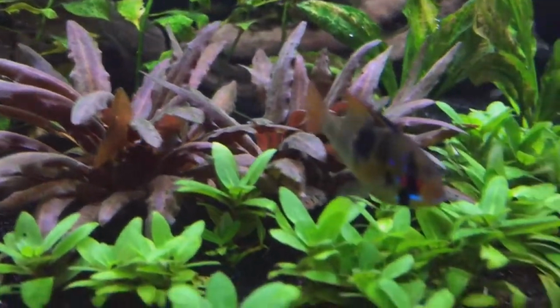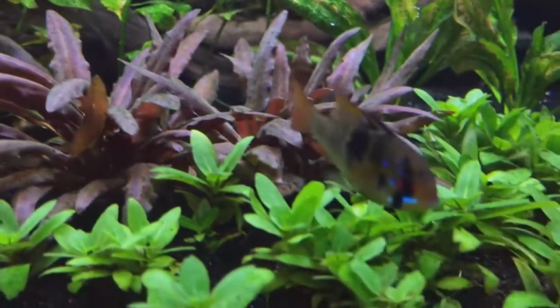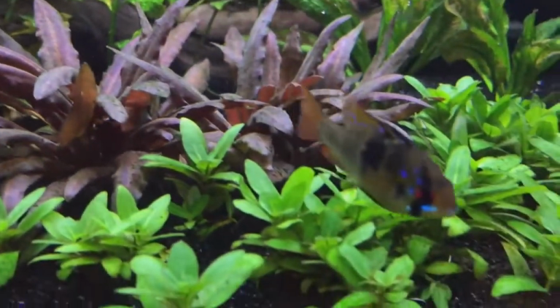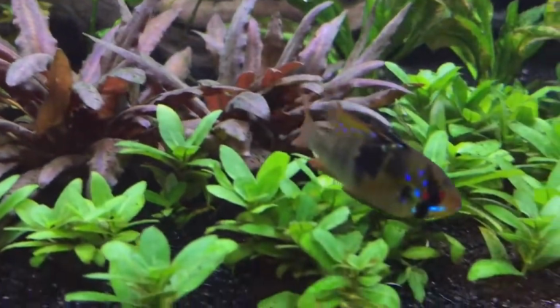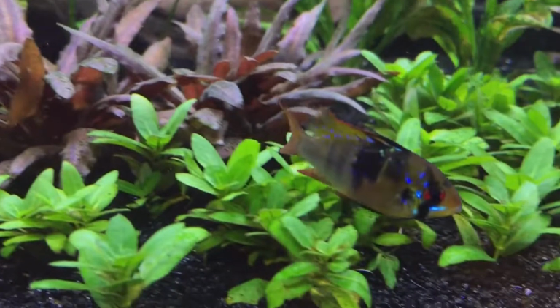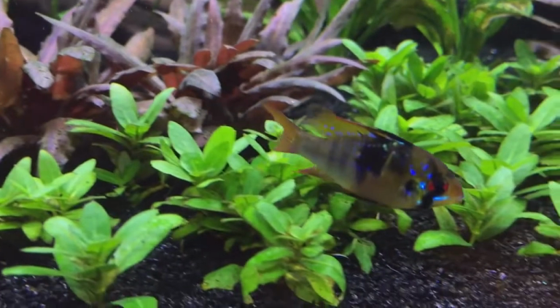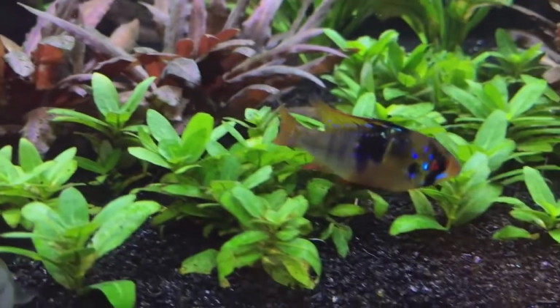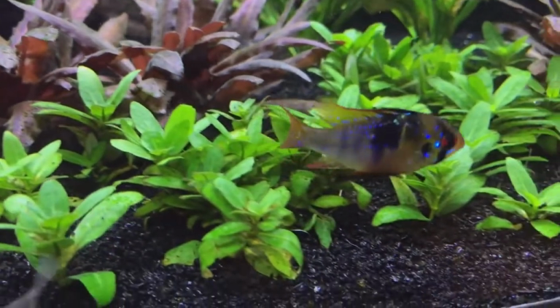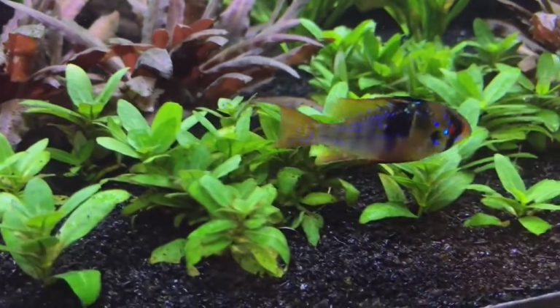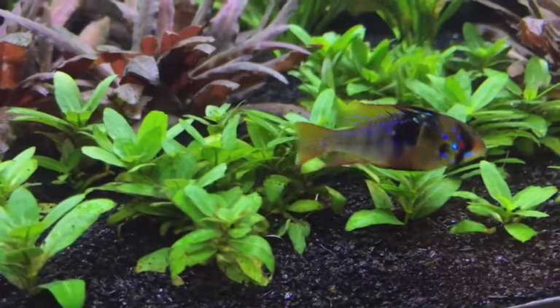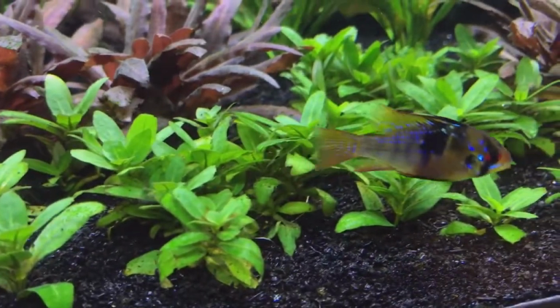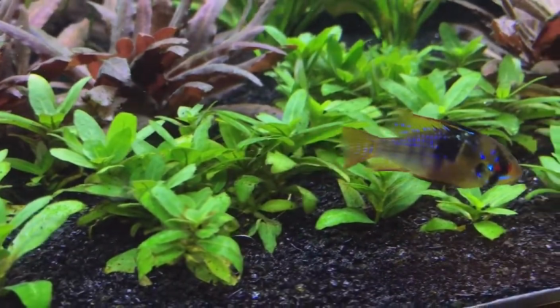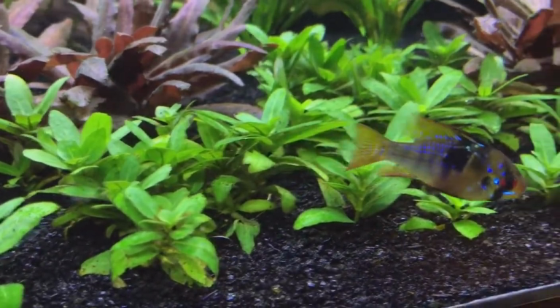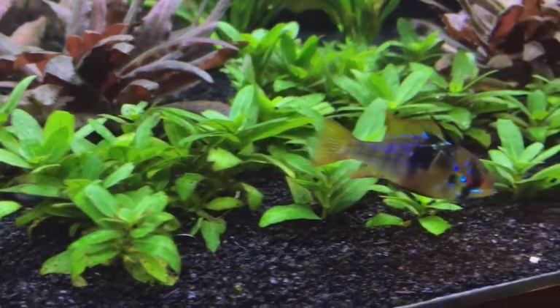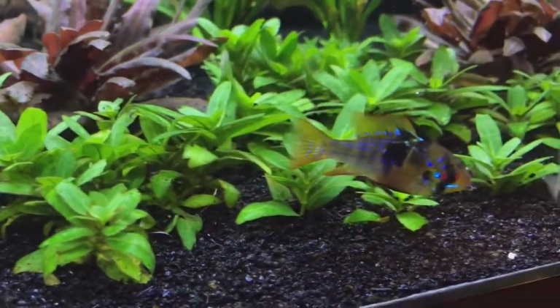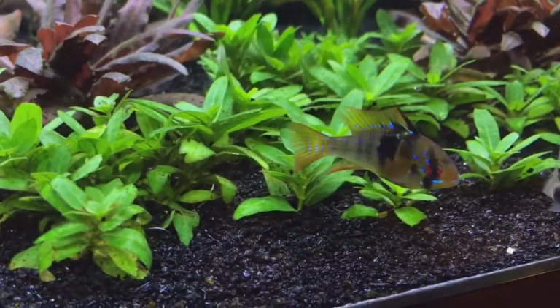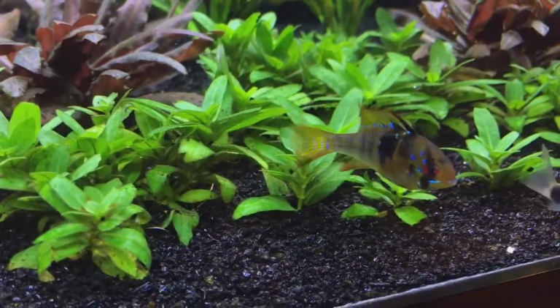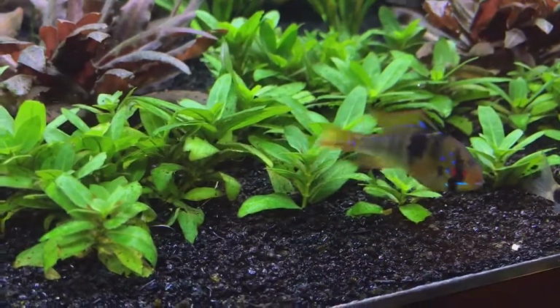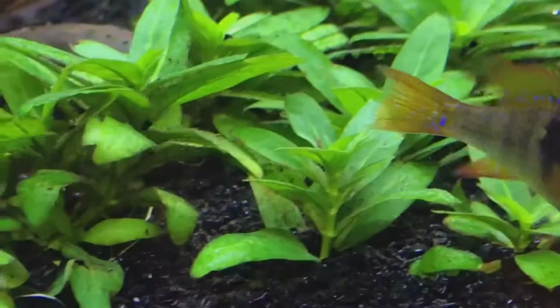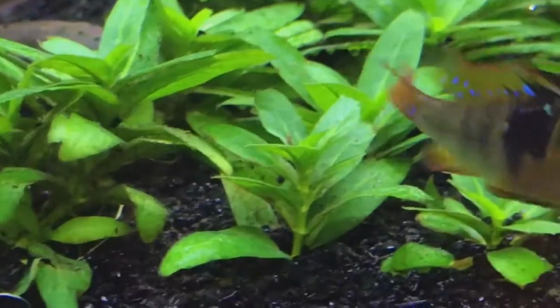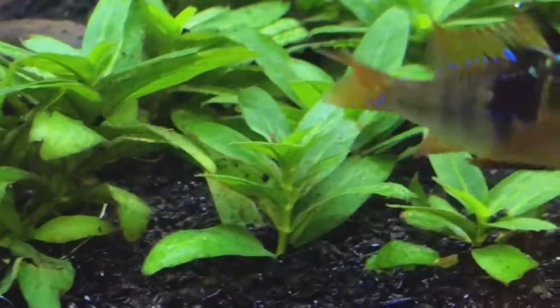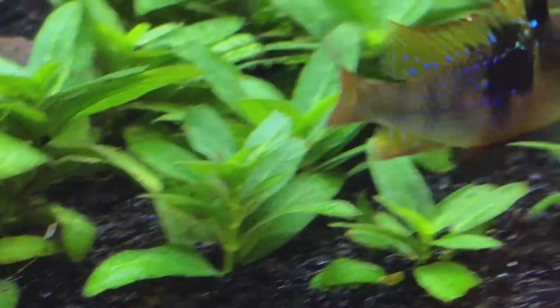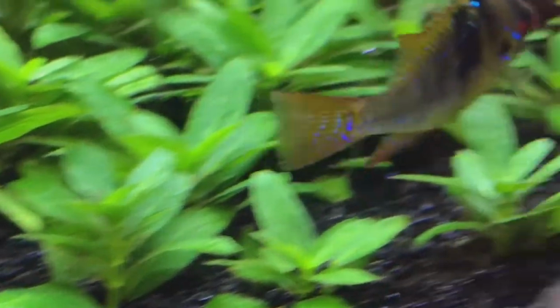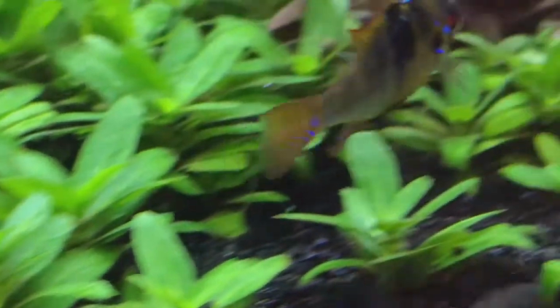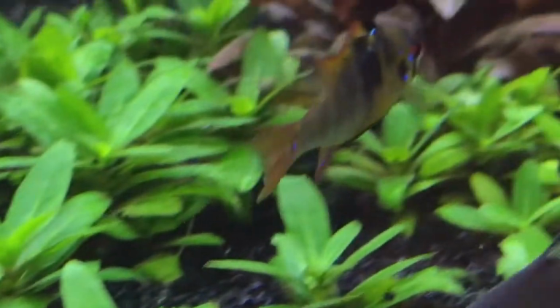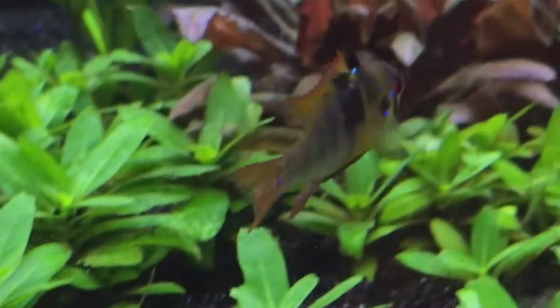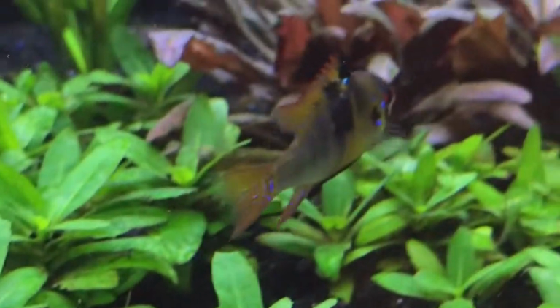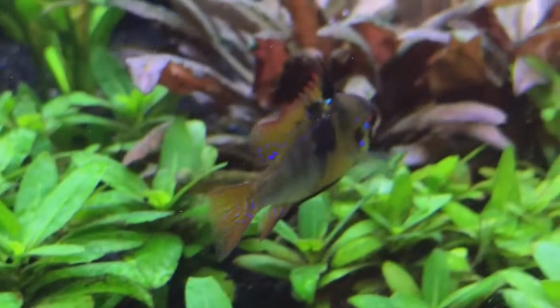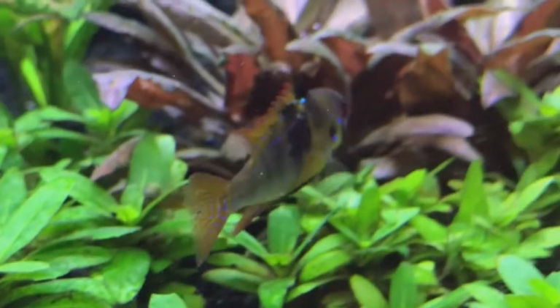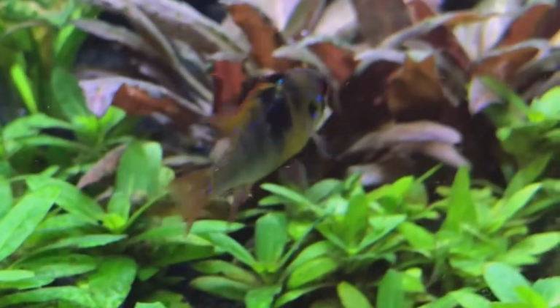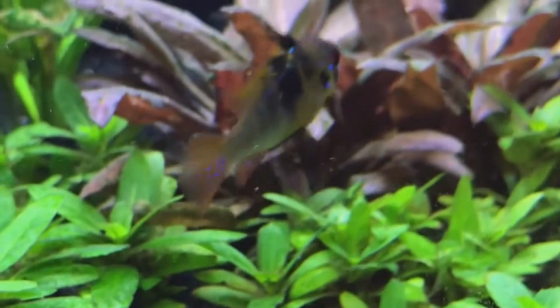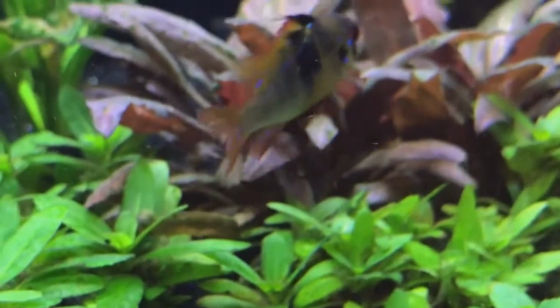Got a female ram there, and here's my S. Repens, which also has quite a bit of green spot algae on it.